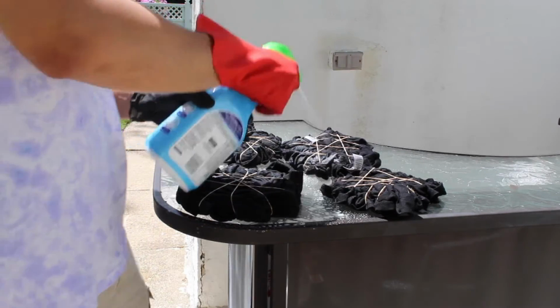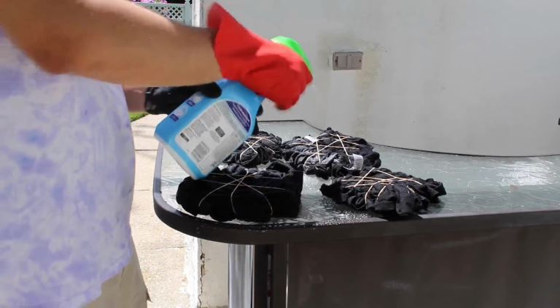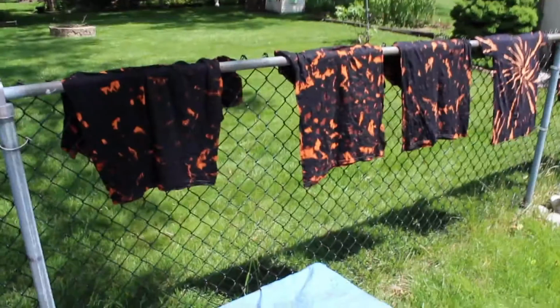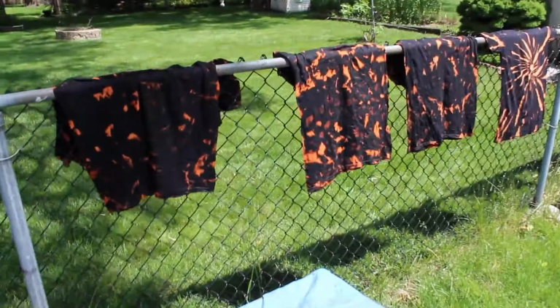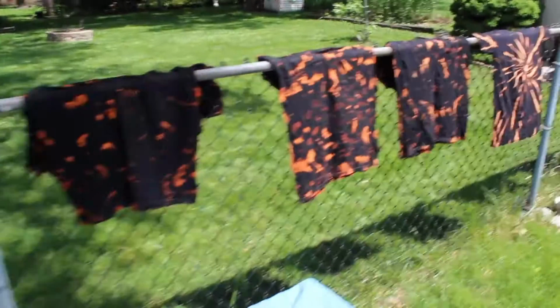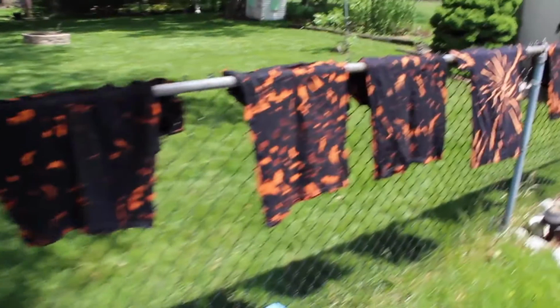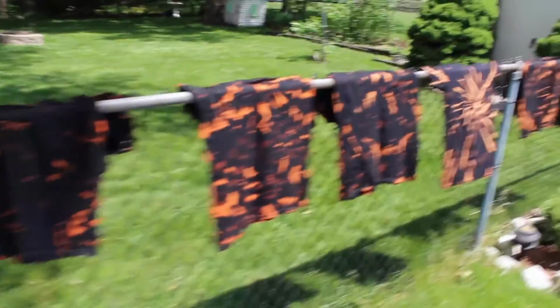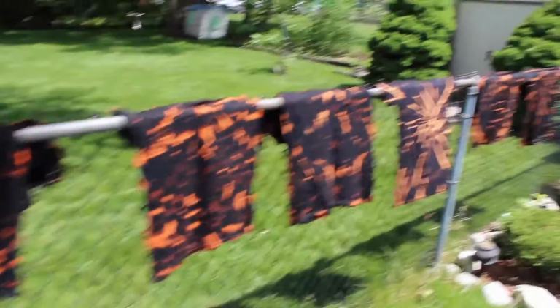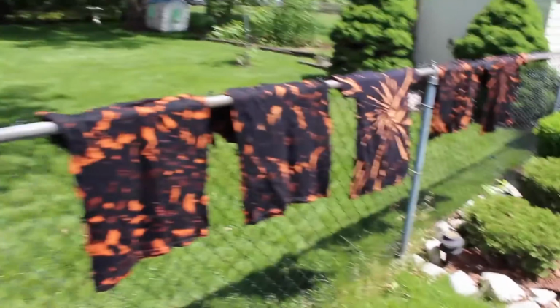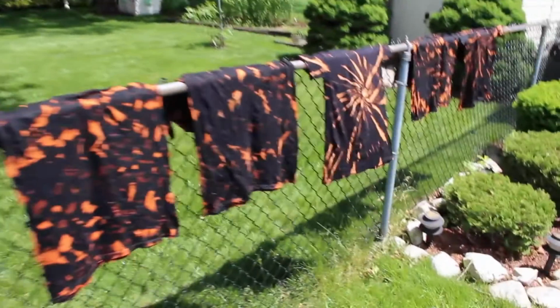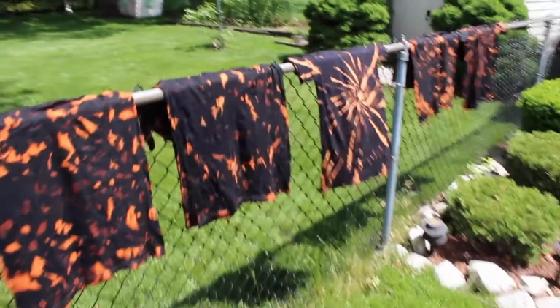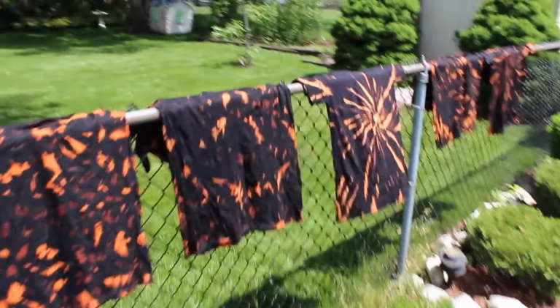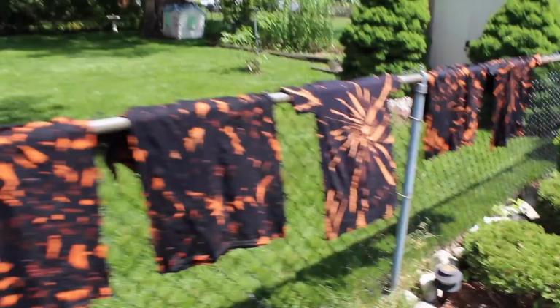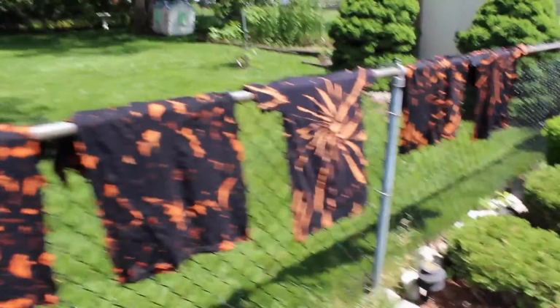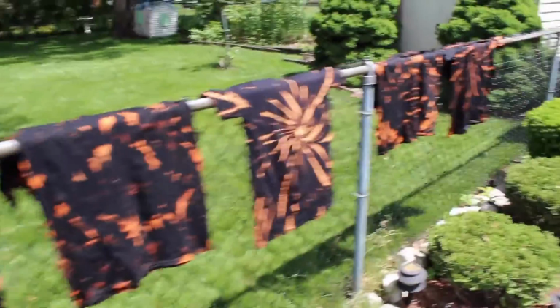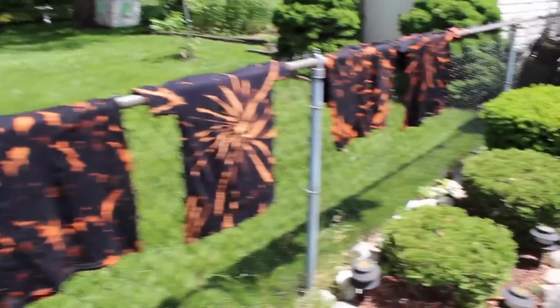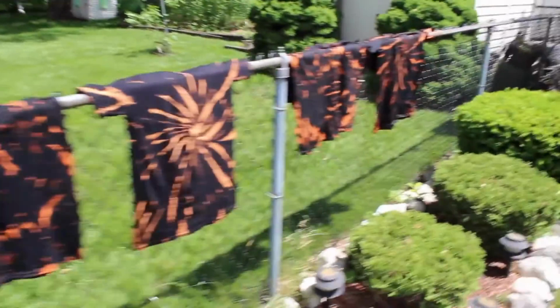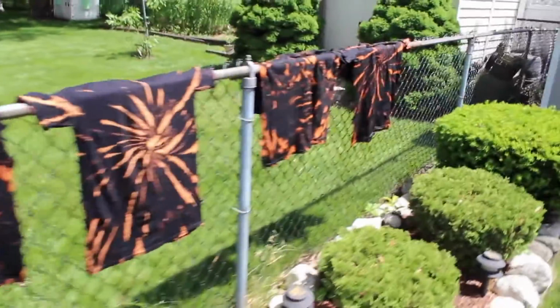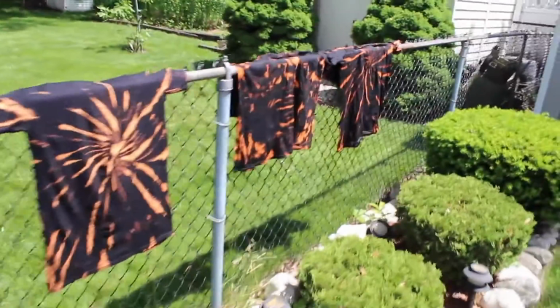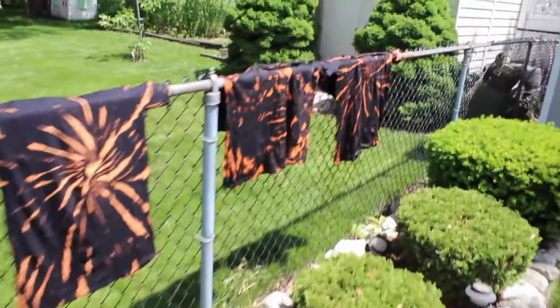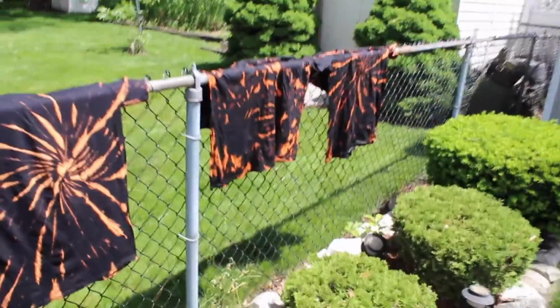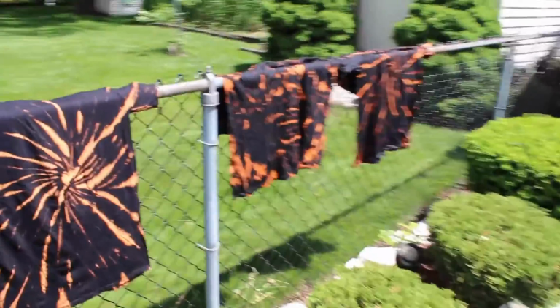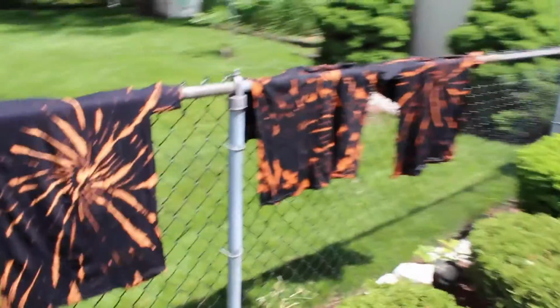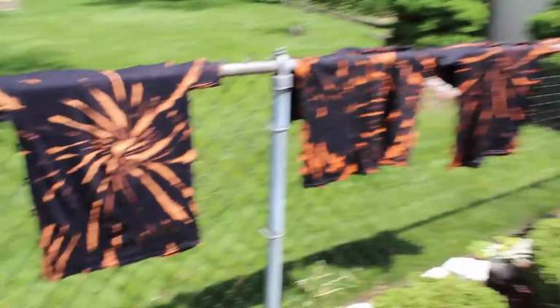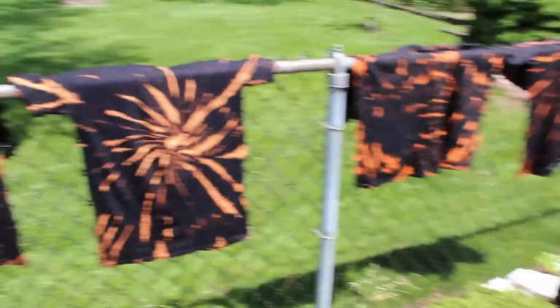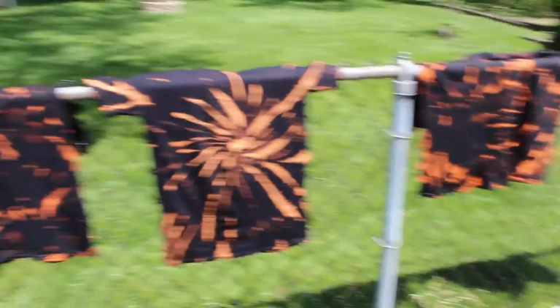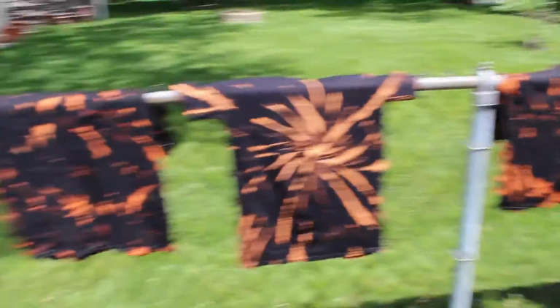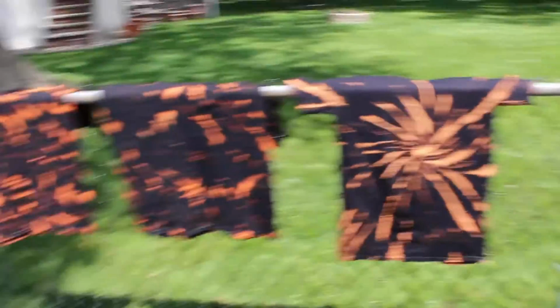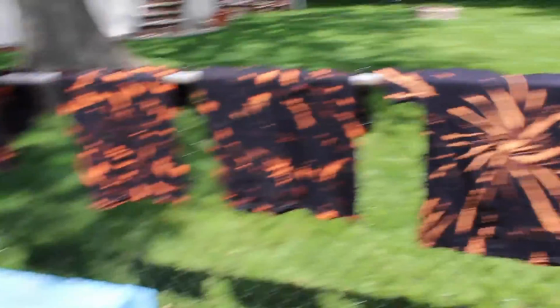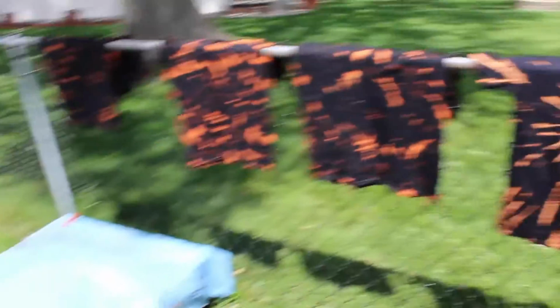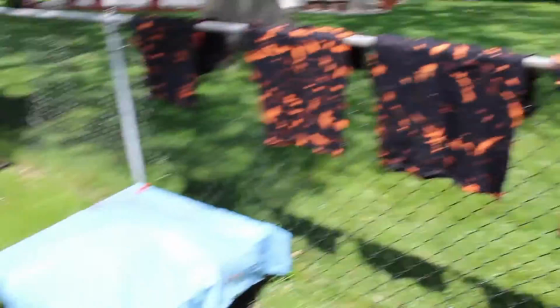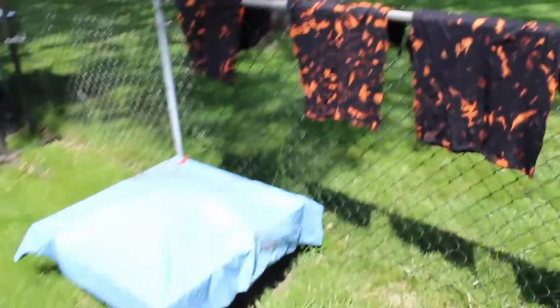So here they are, just drying up, ready to go.